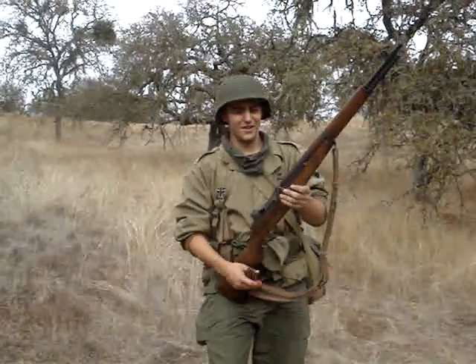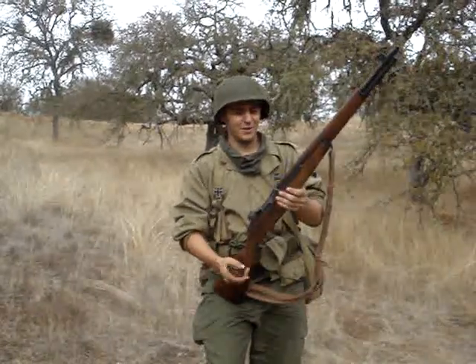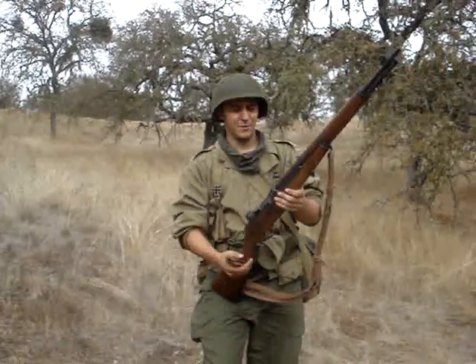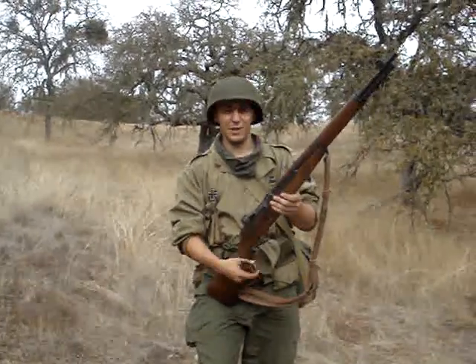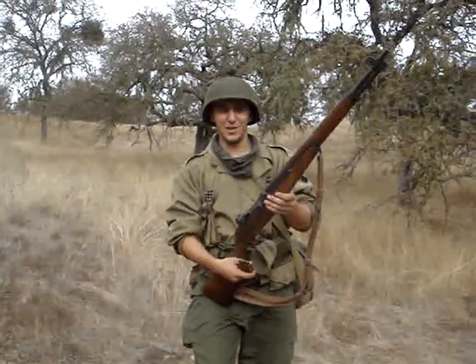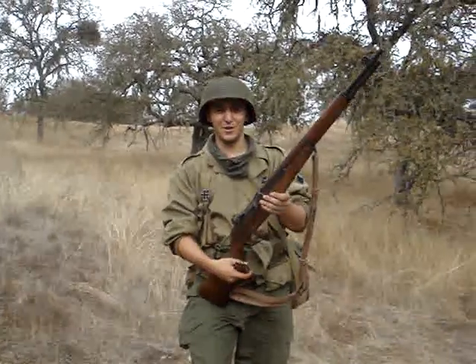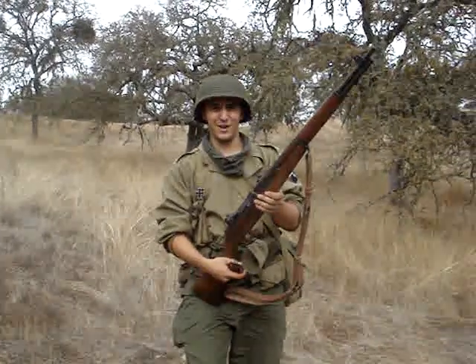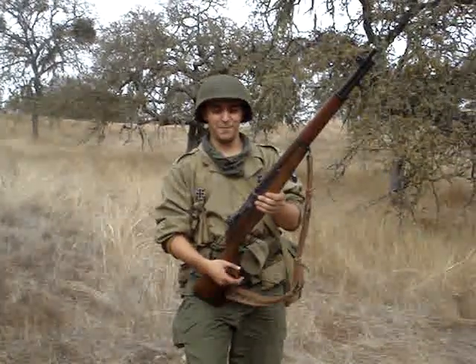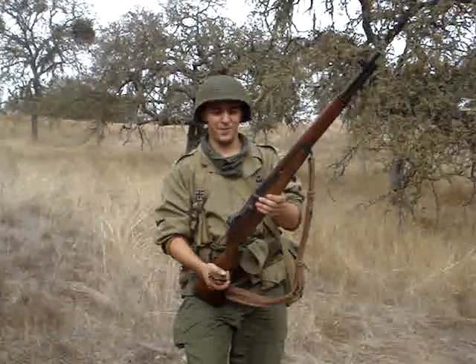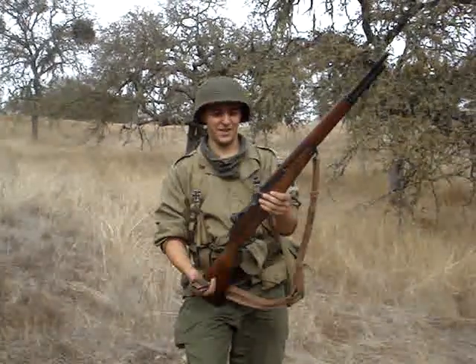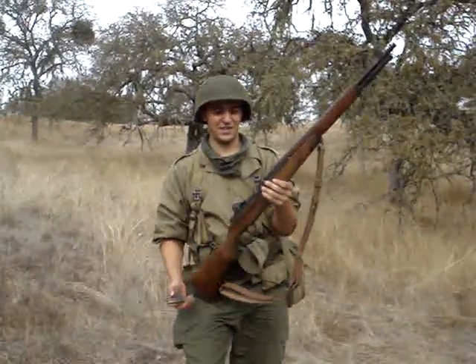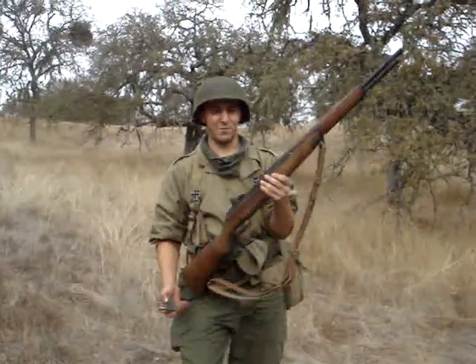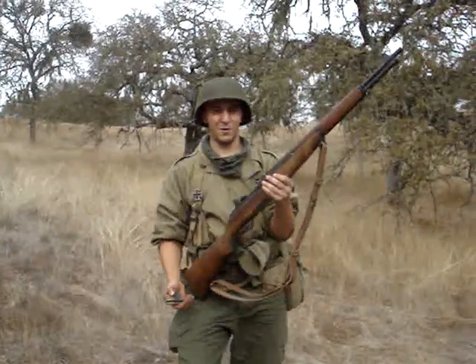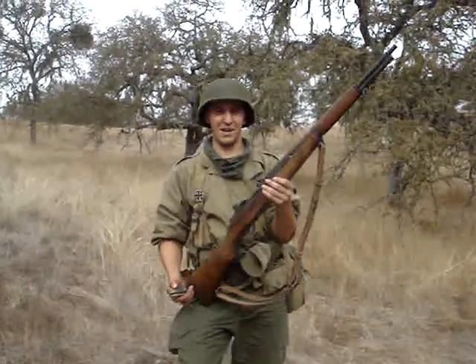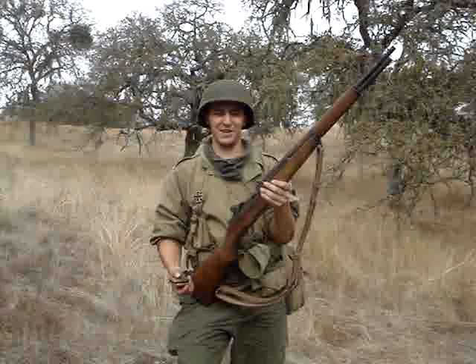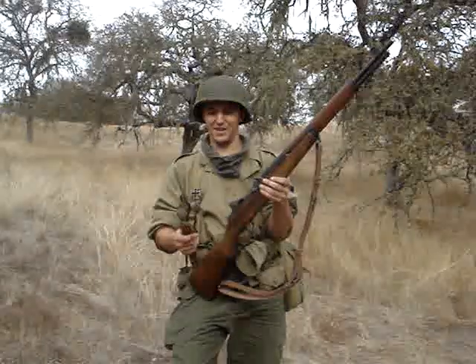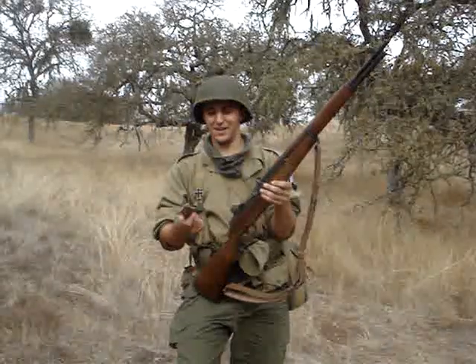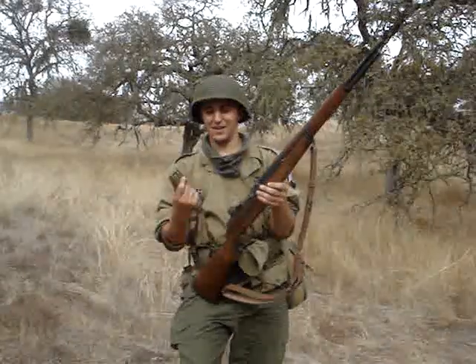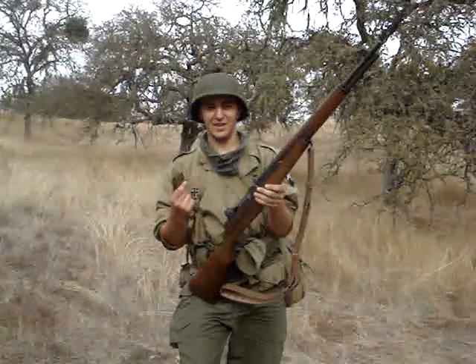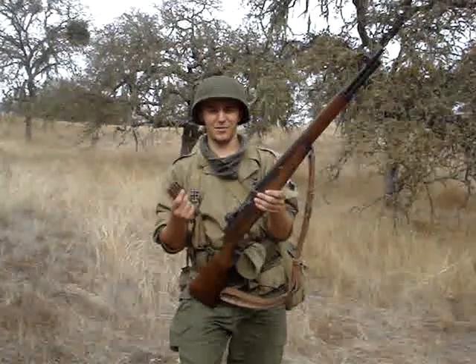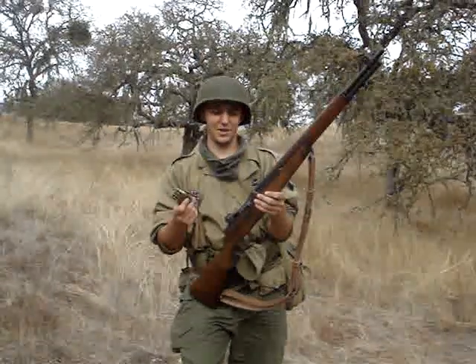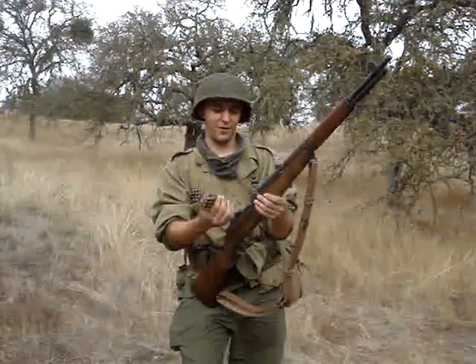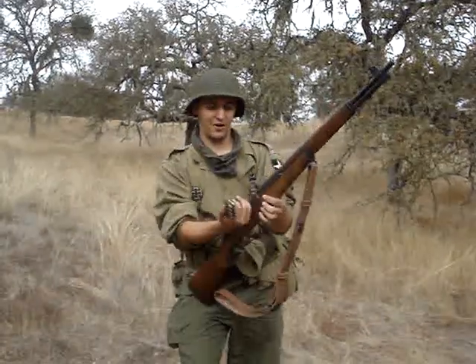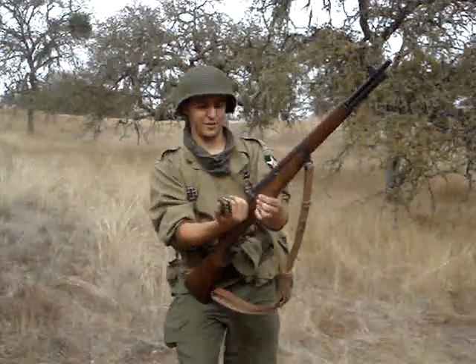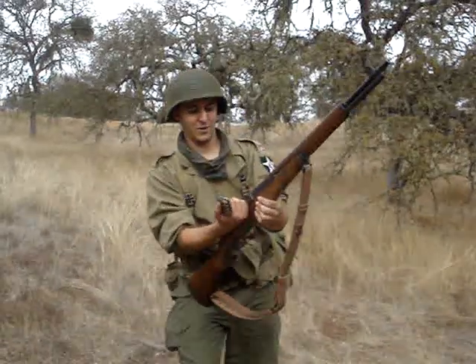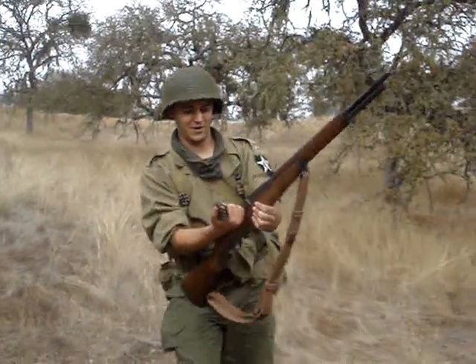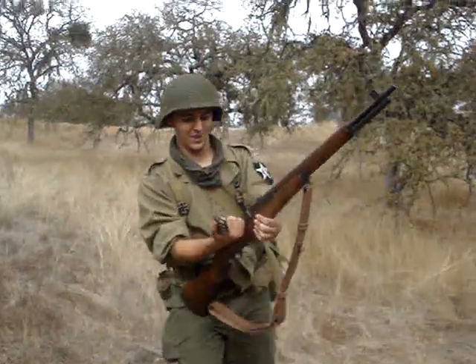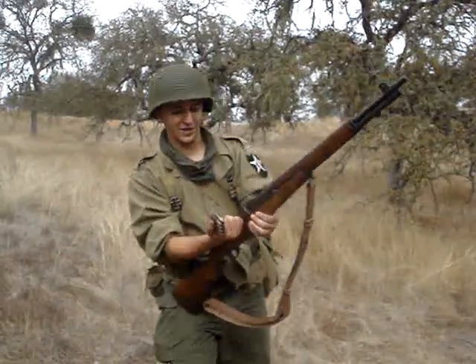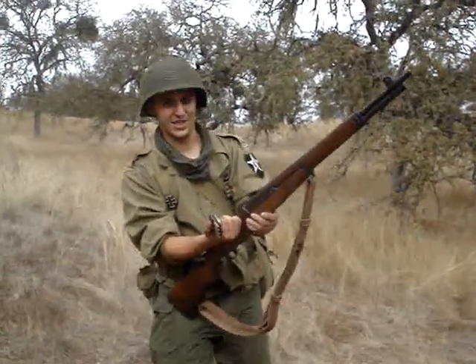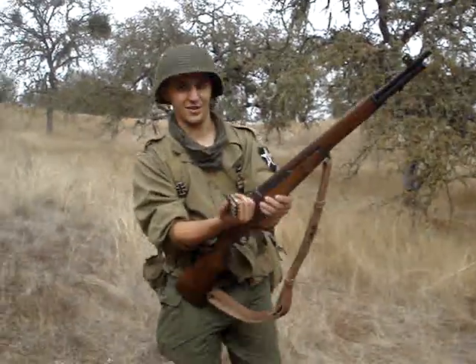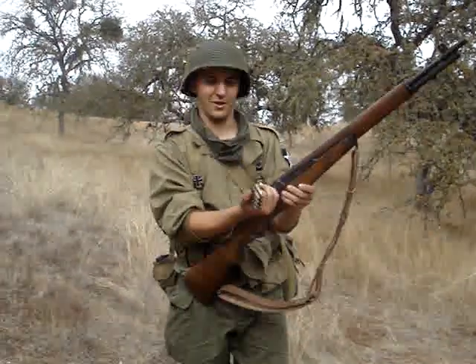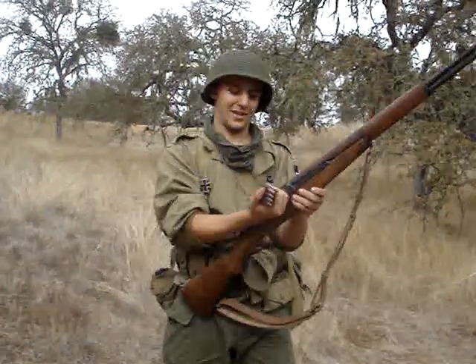Hi, my name is Evan Cray. This is the M1 Garand. I'm just going to fire off some rounds to show you guys how it works.